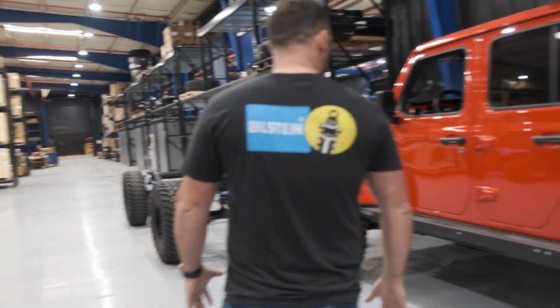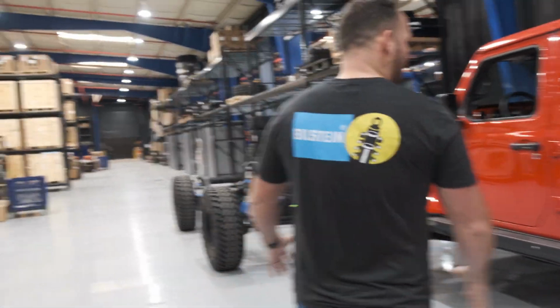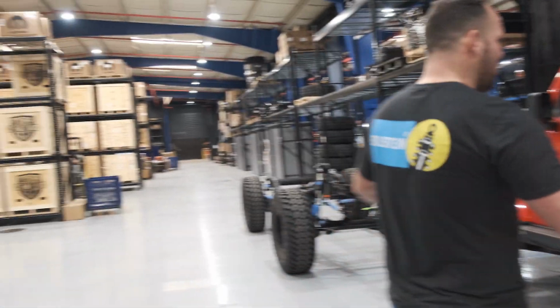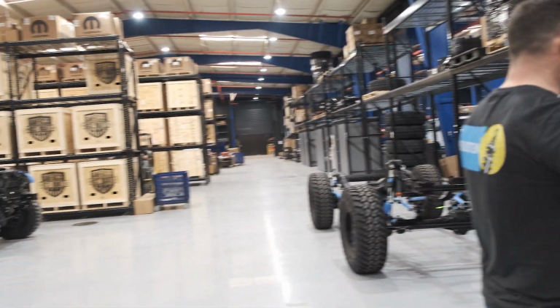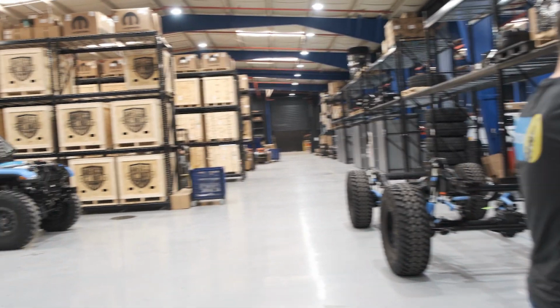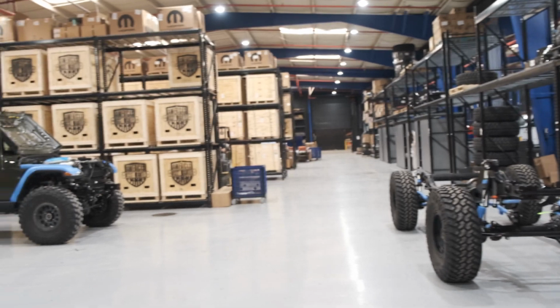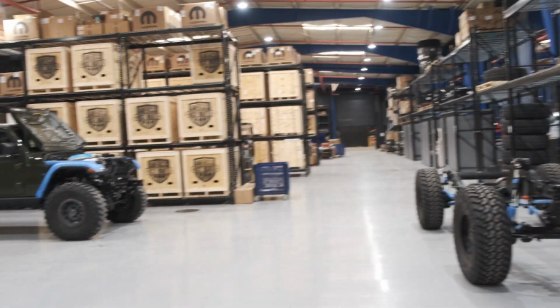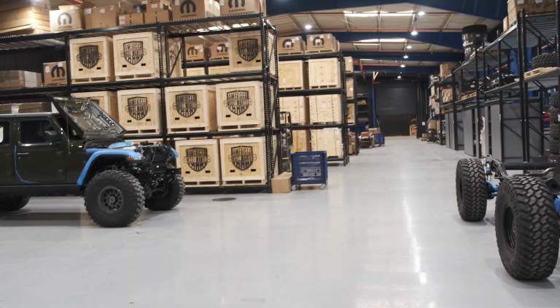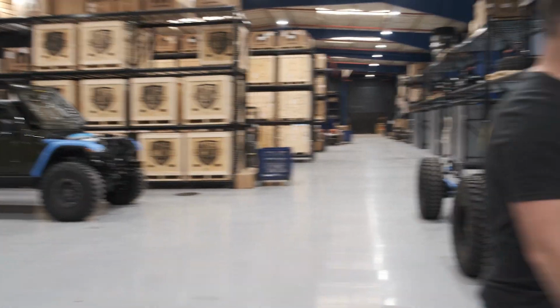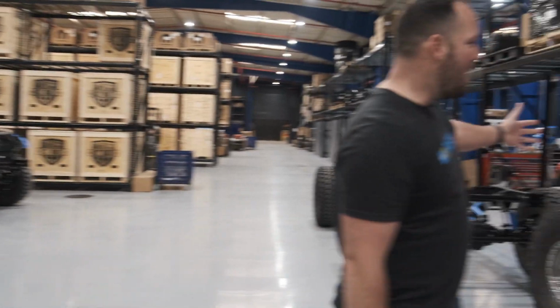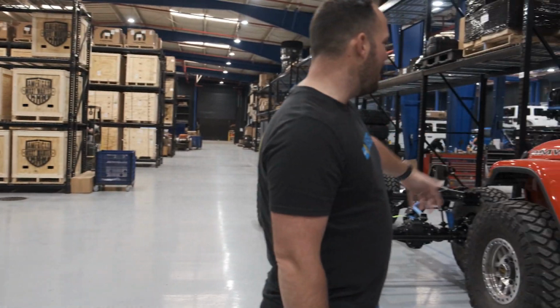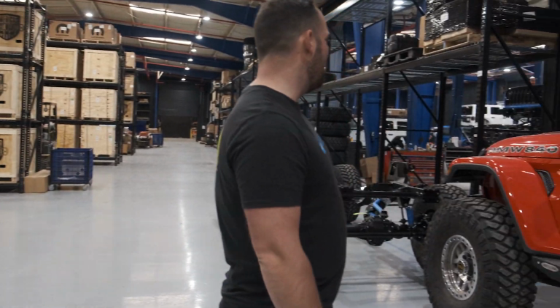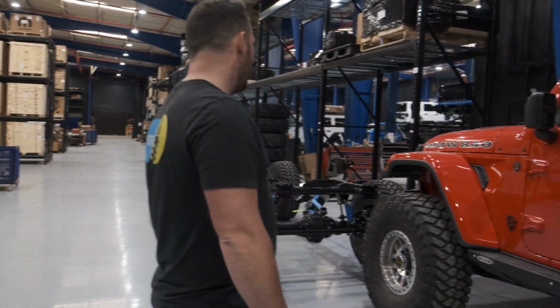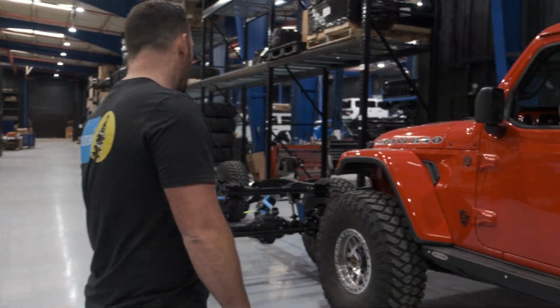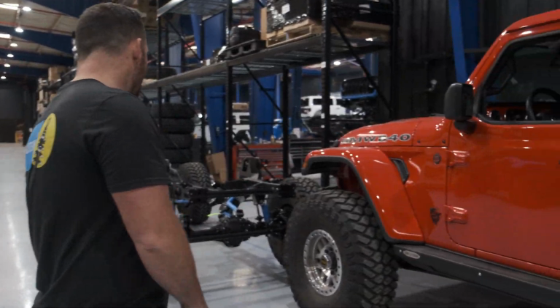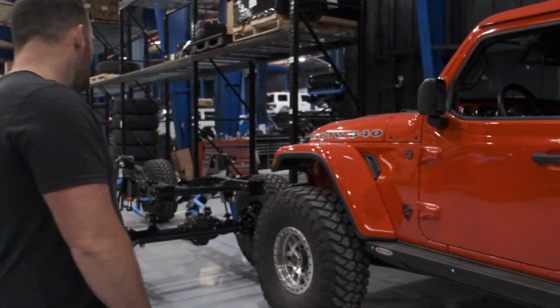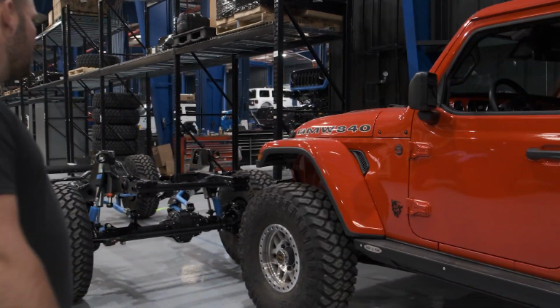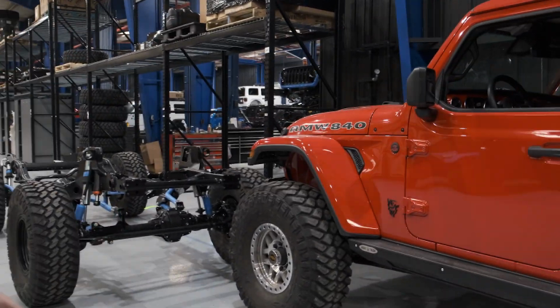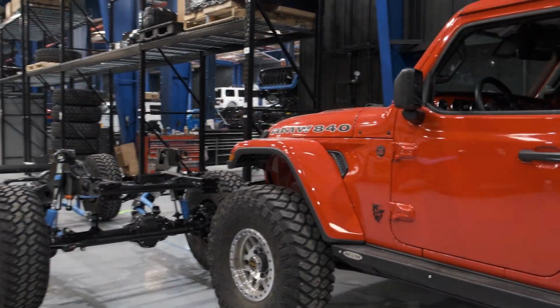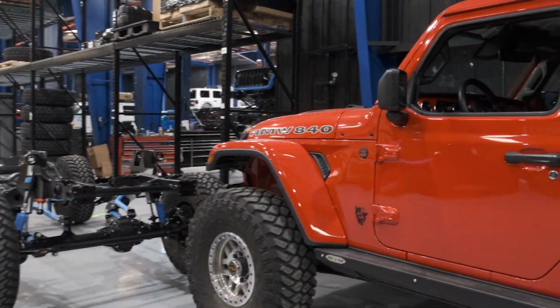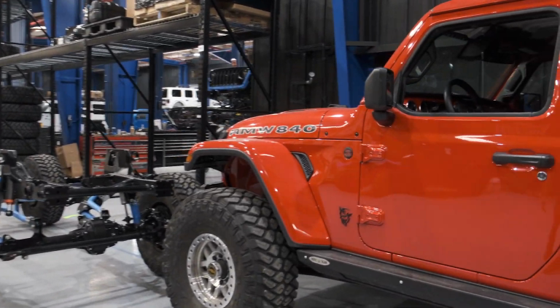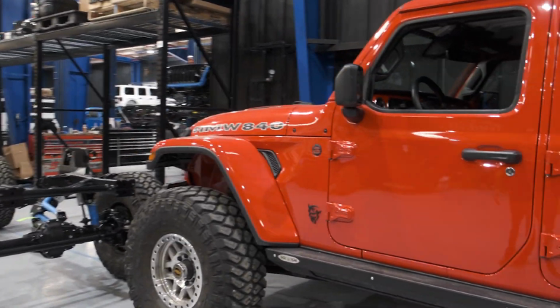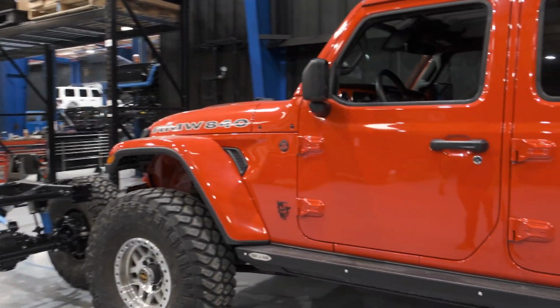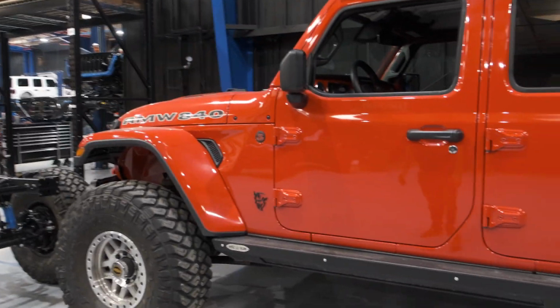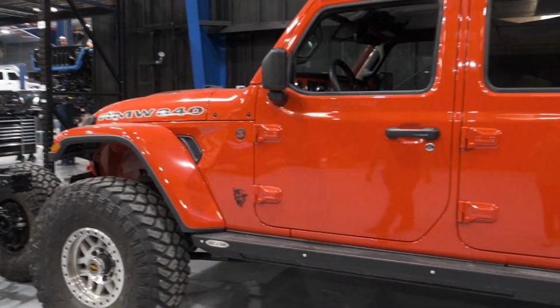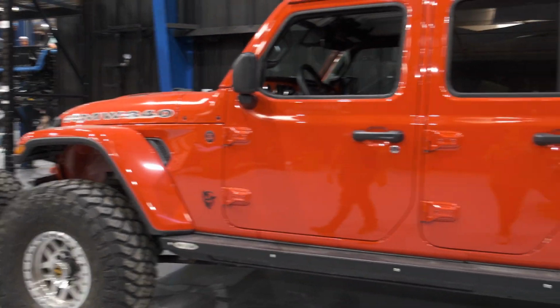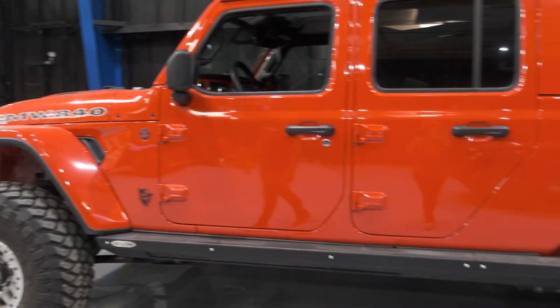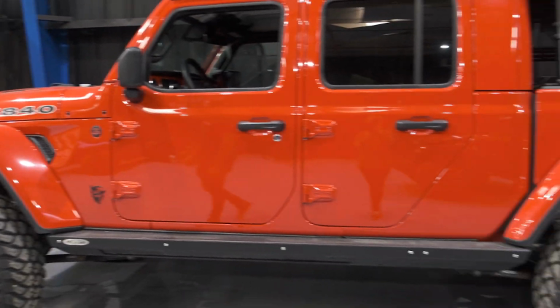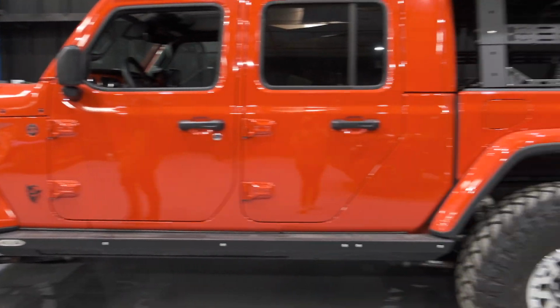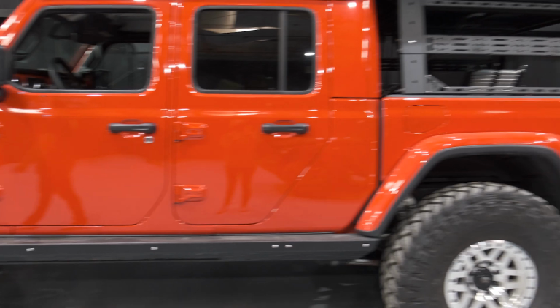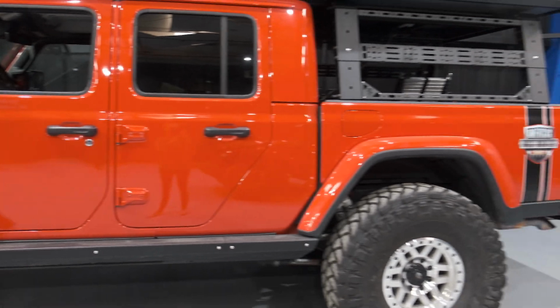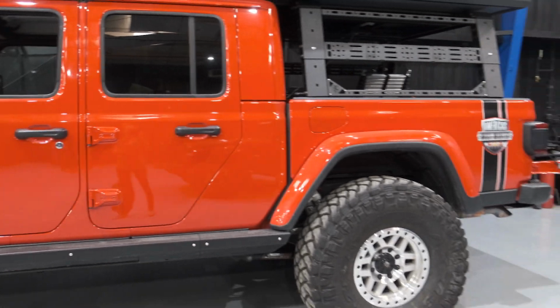We're looking at Jeep after Jeep, engine conversion after engine conversion. We've got a Dodge Demon Gladiator — I mean, how could you not be excited every time we come here?